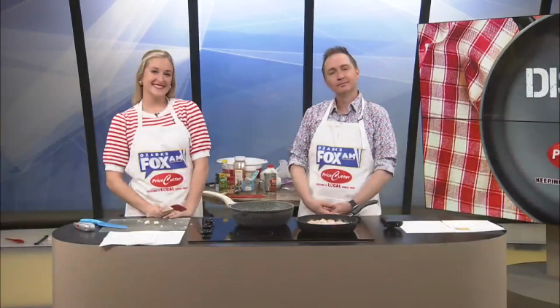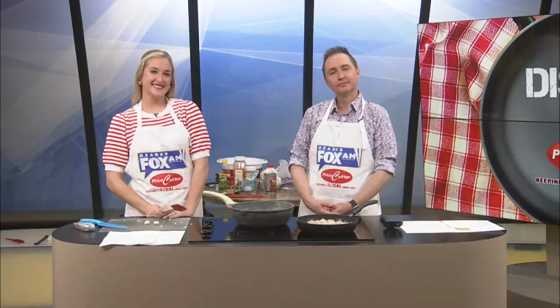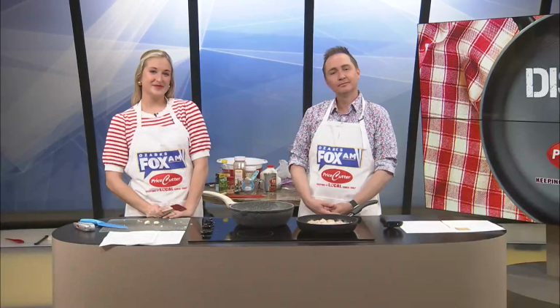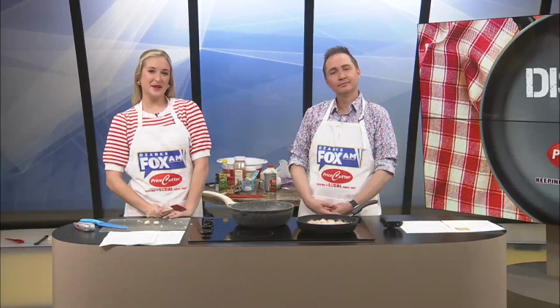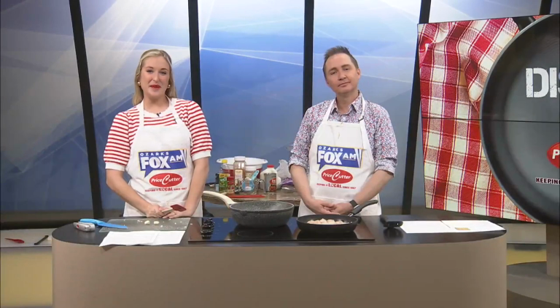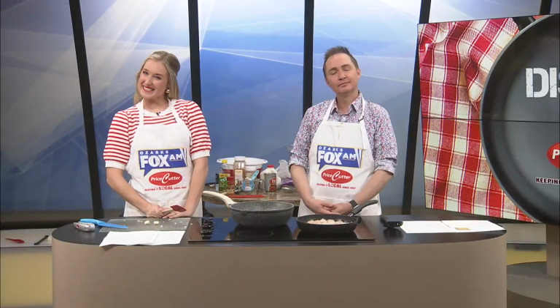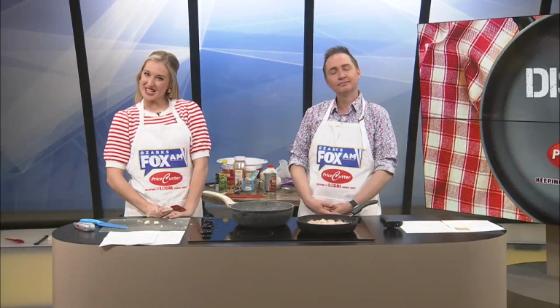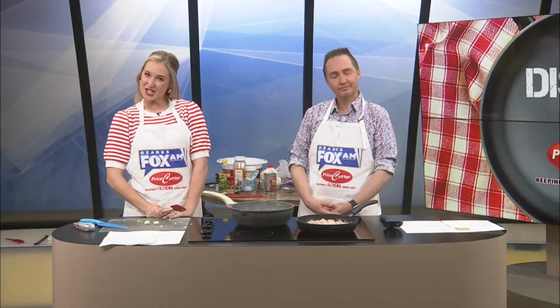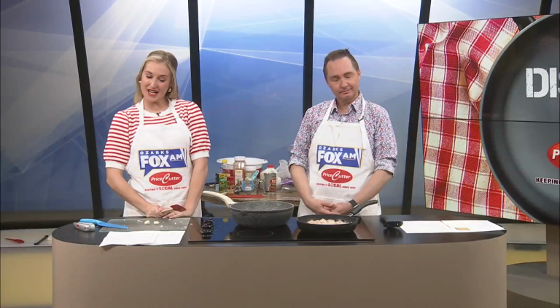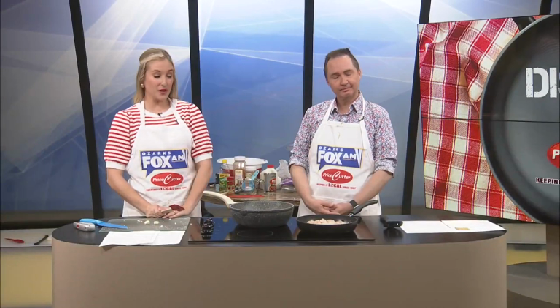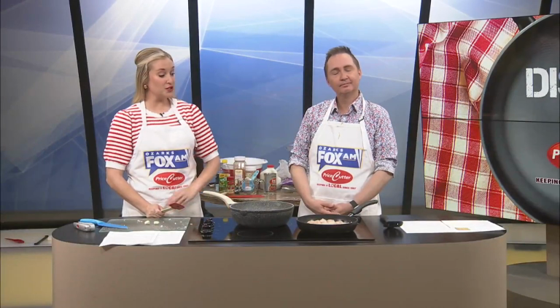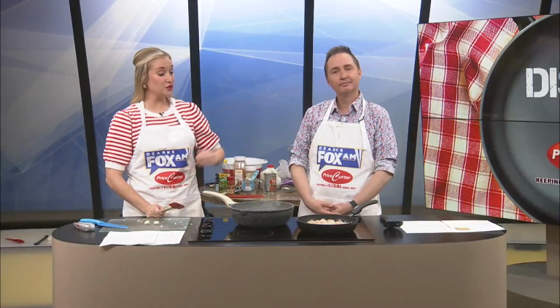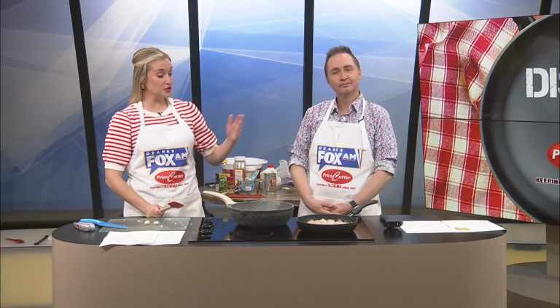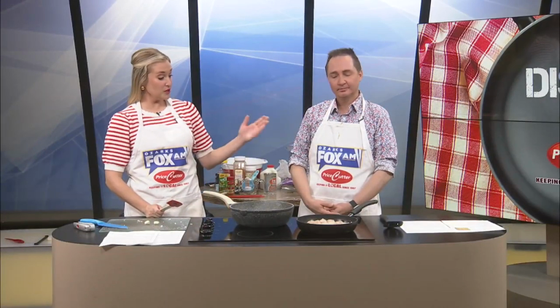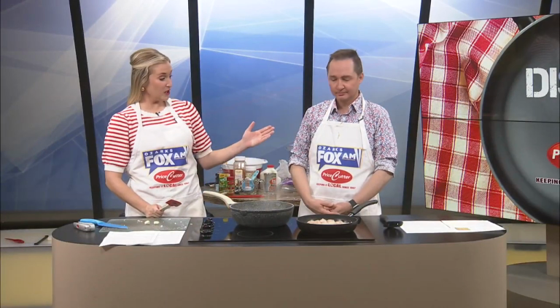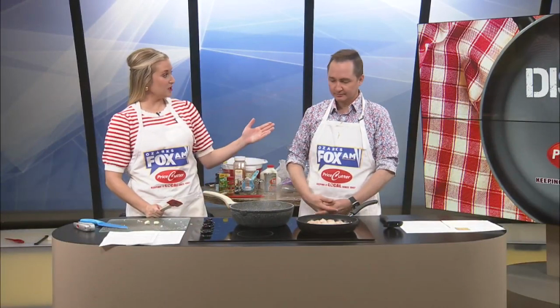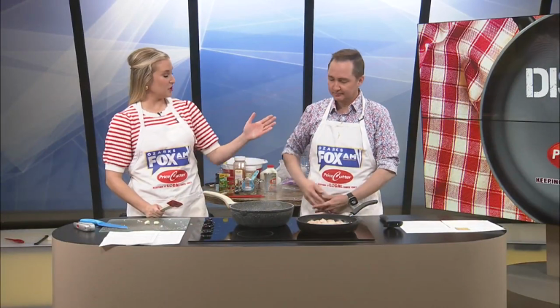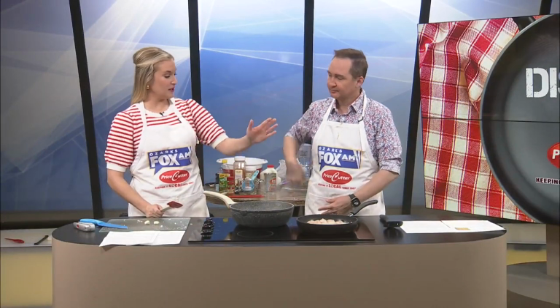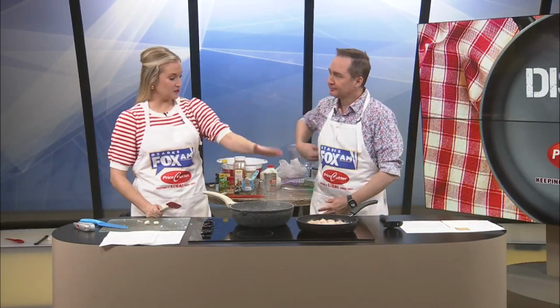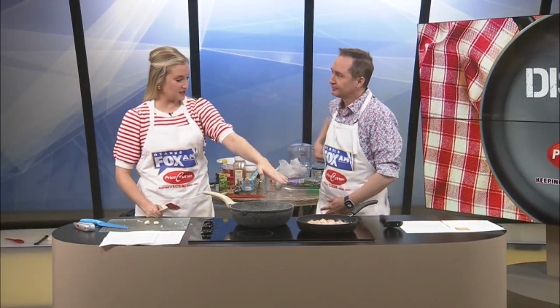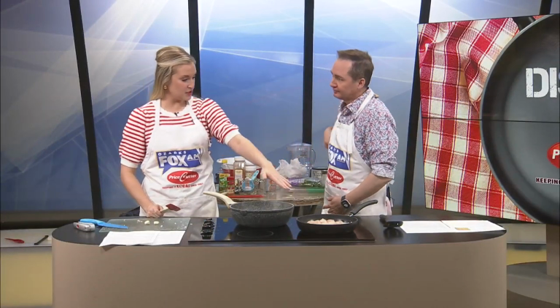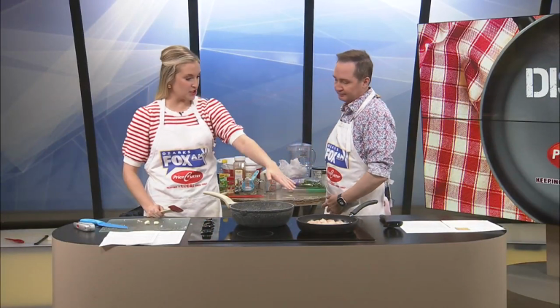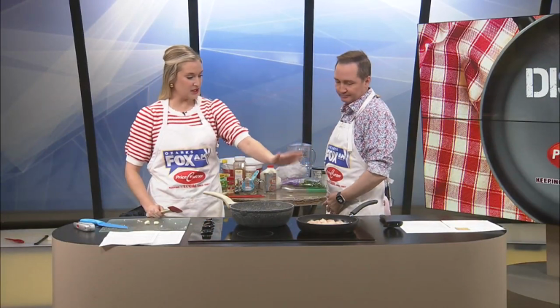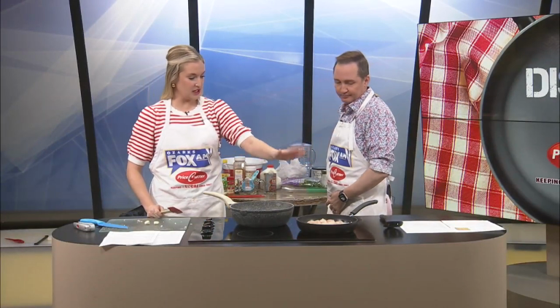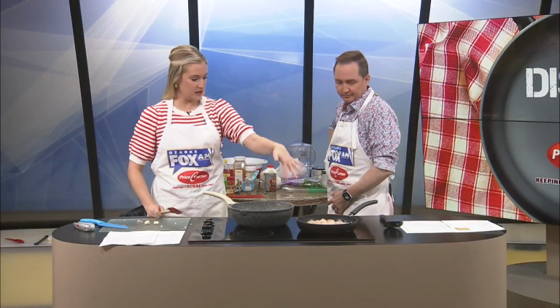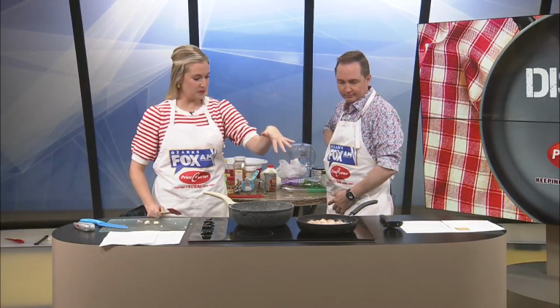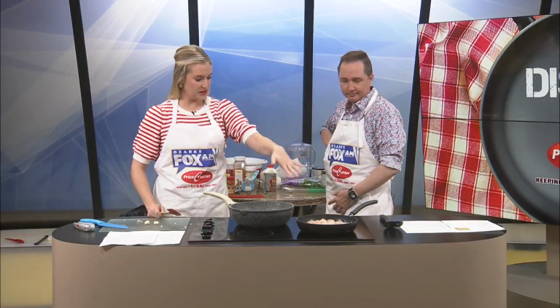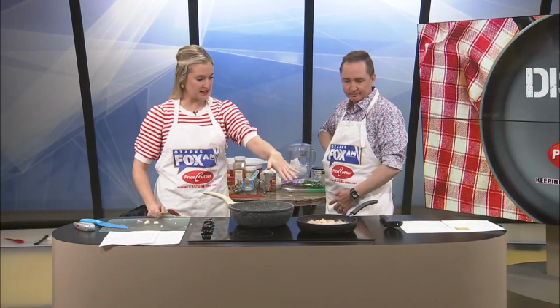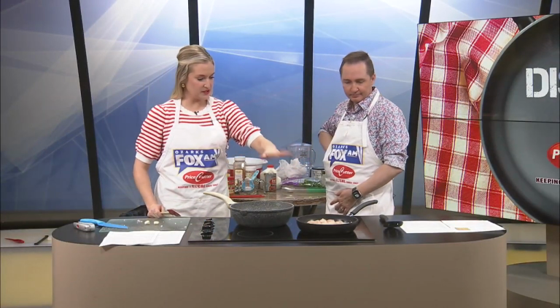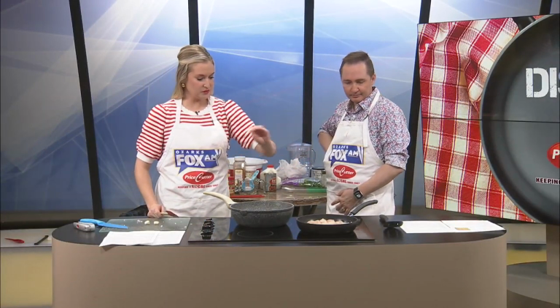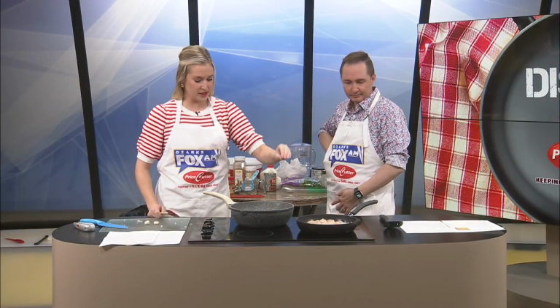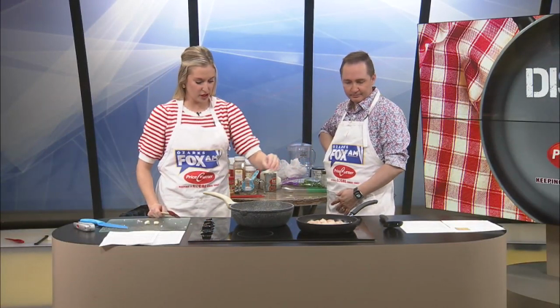Welcome back to Dishin' It! So during the break, Jeremy got the rest of the chicken cut up, put in the skillet, and ready to go.